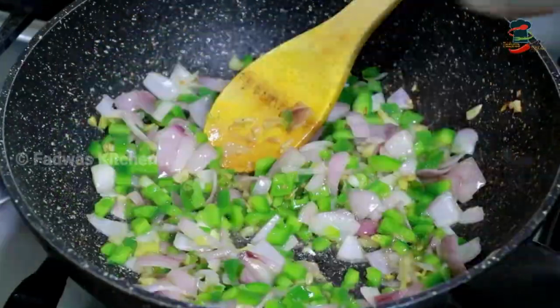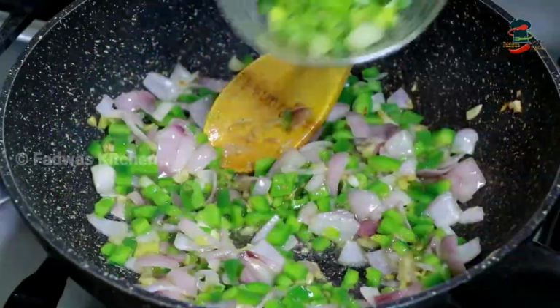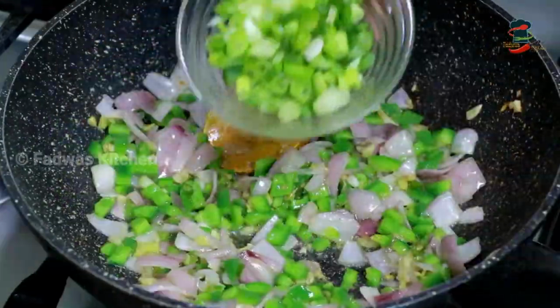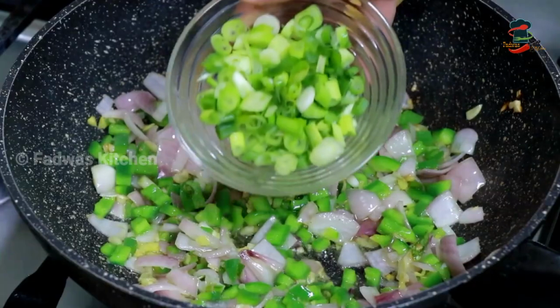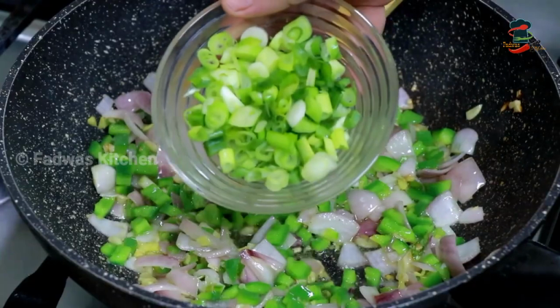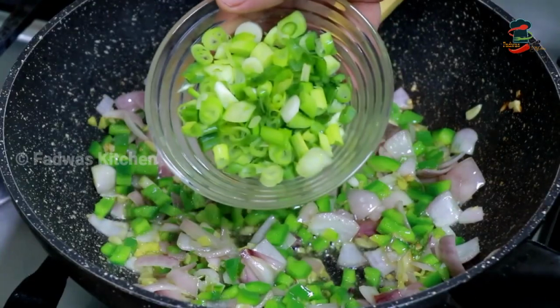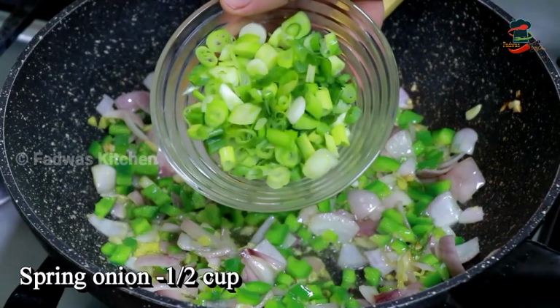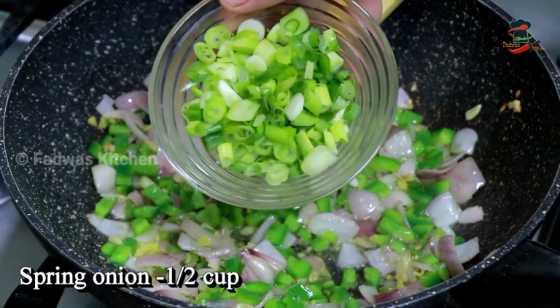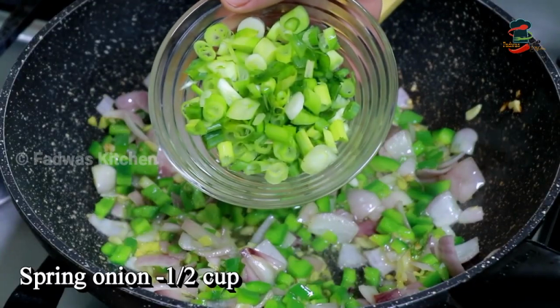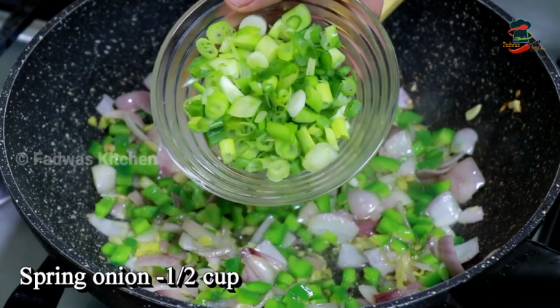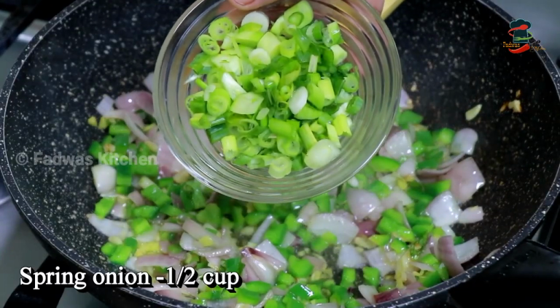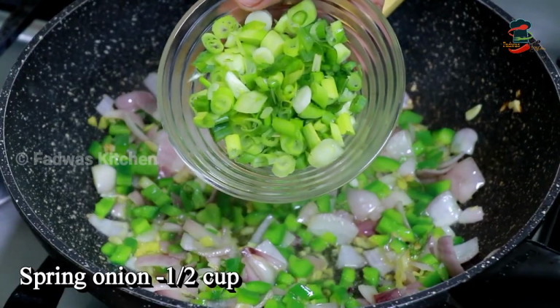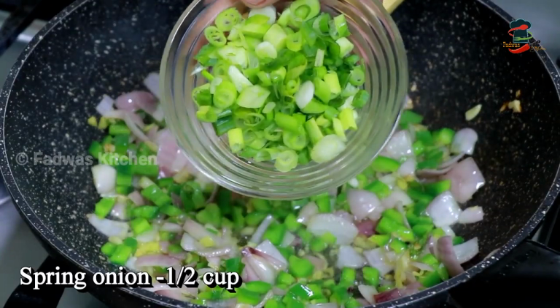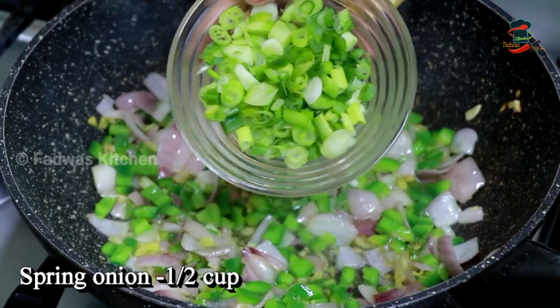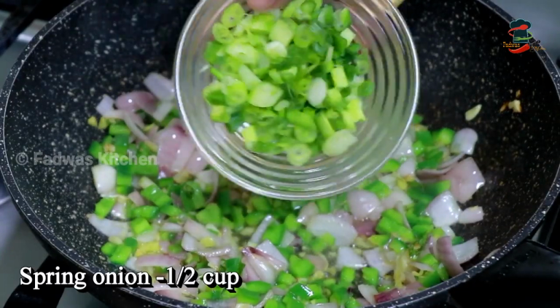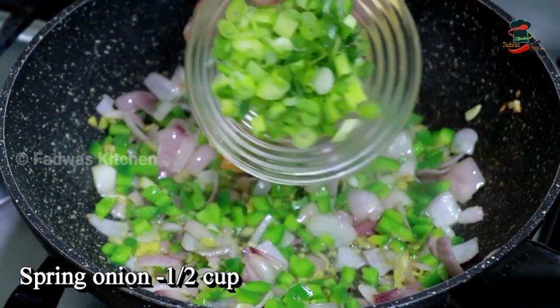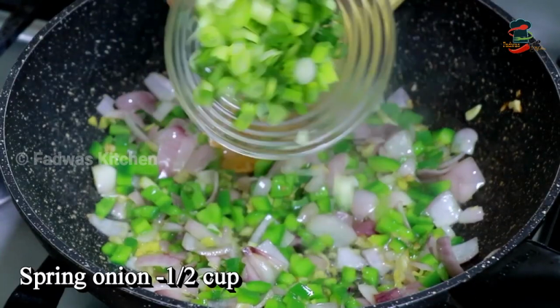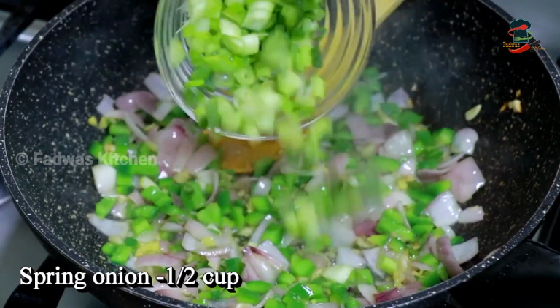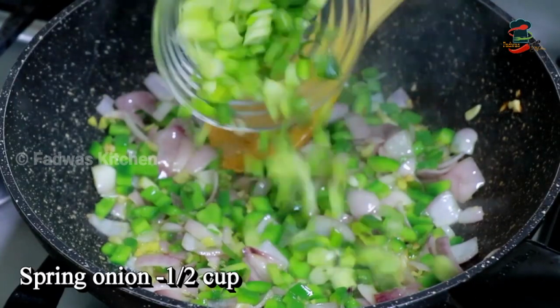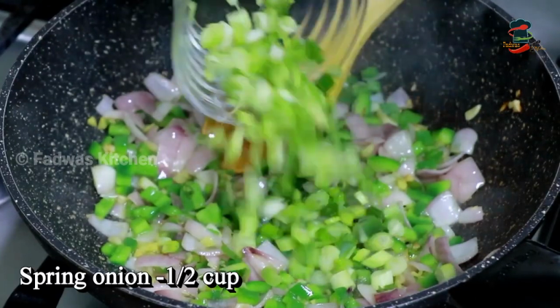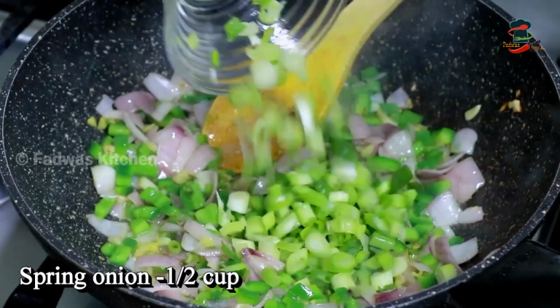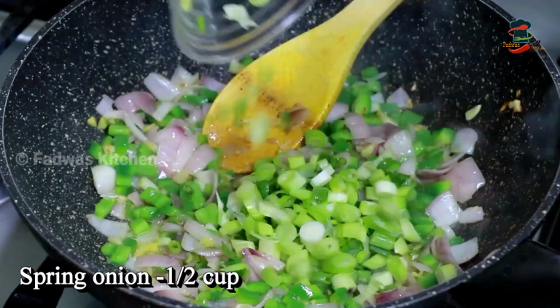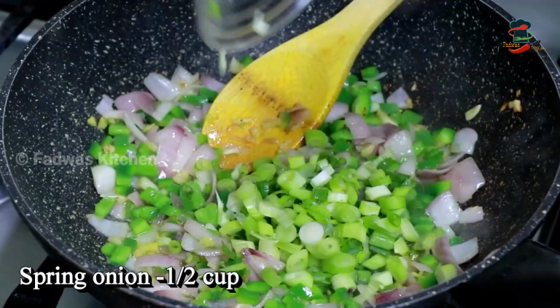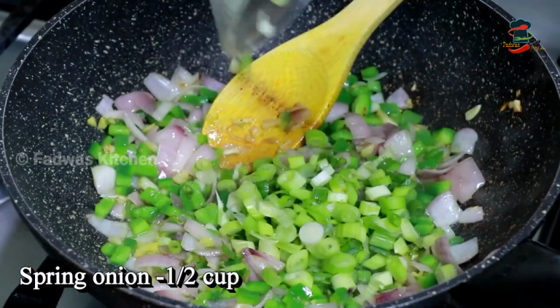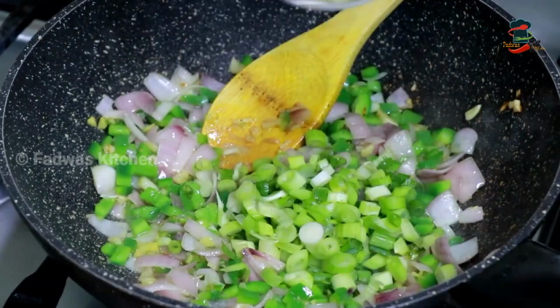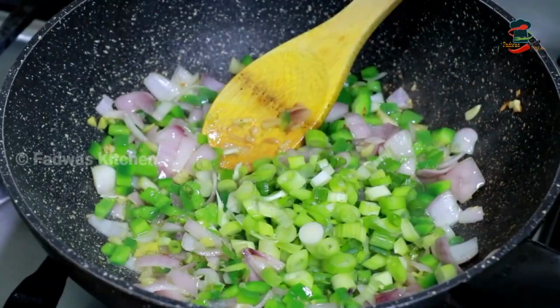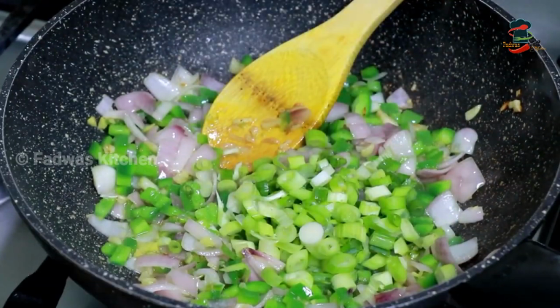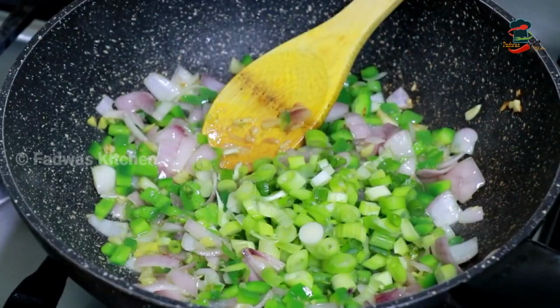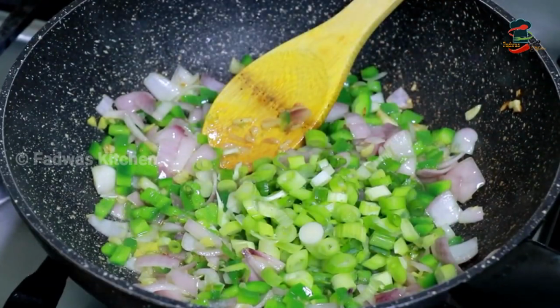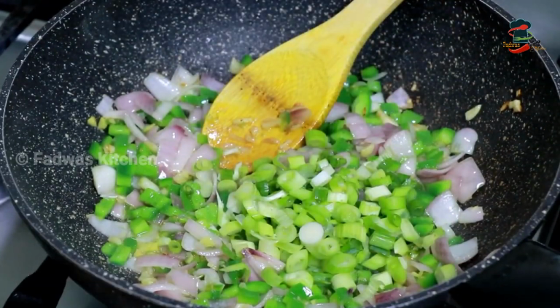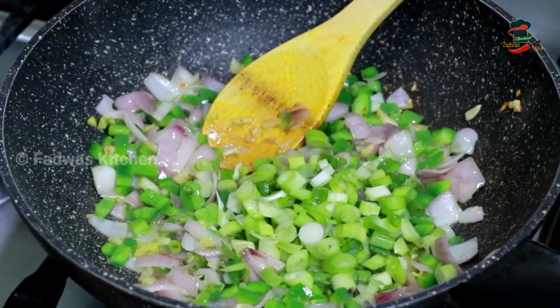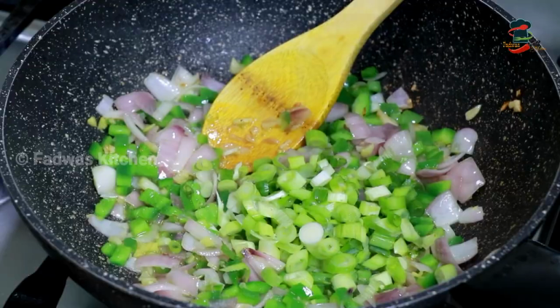Put a little spring onion on it. Put a little bit of spring onion on it.